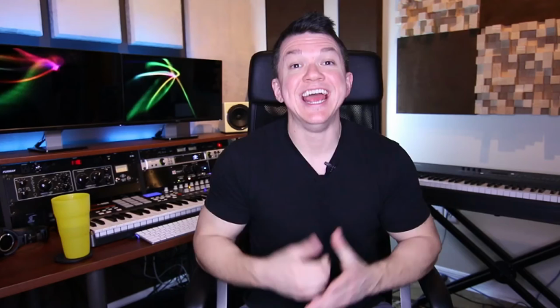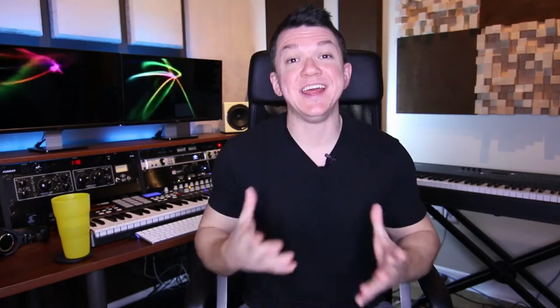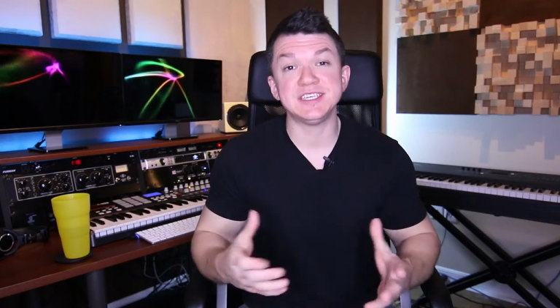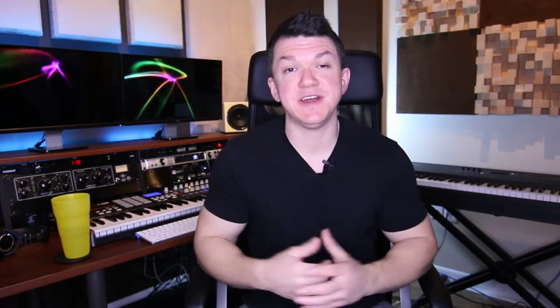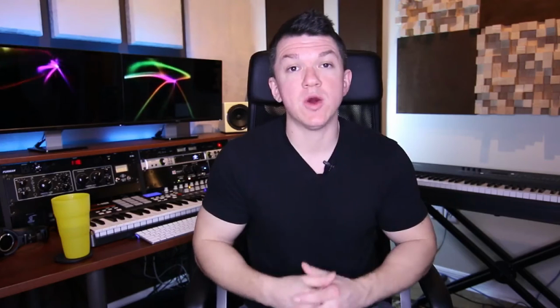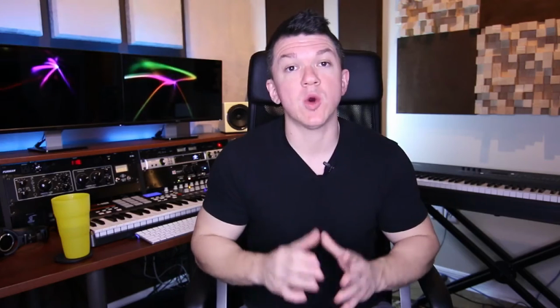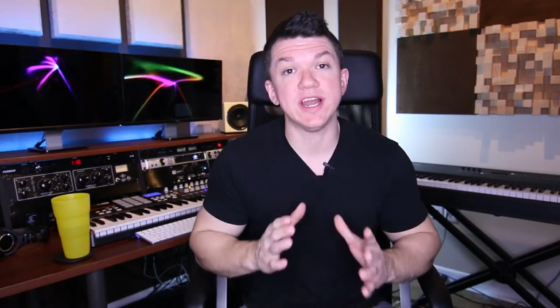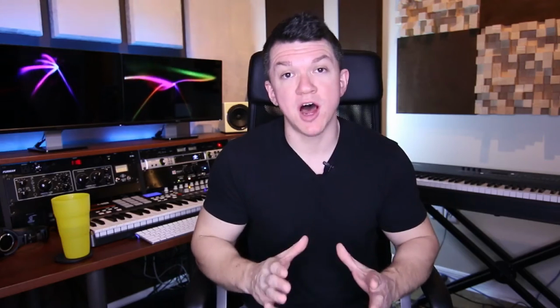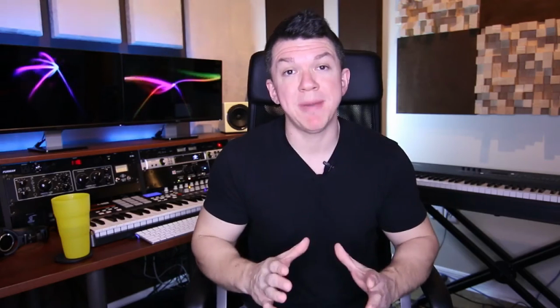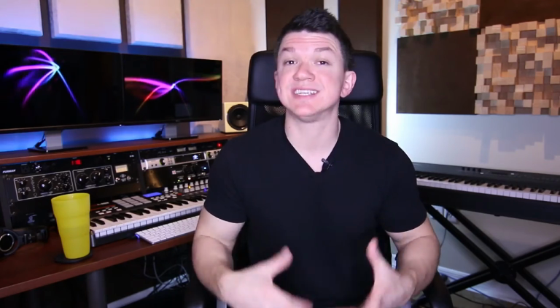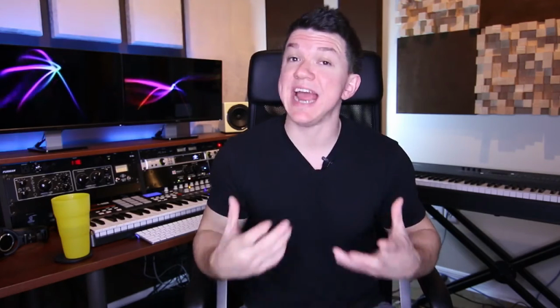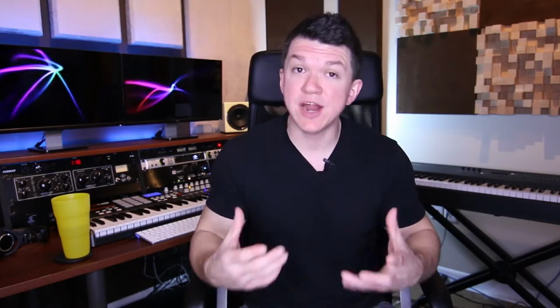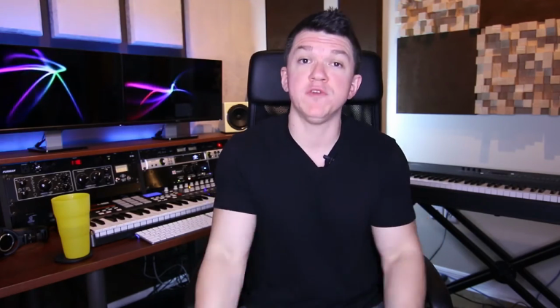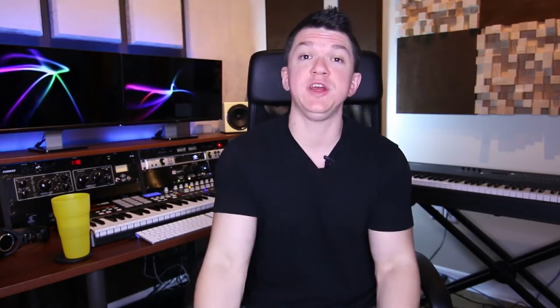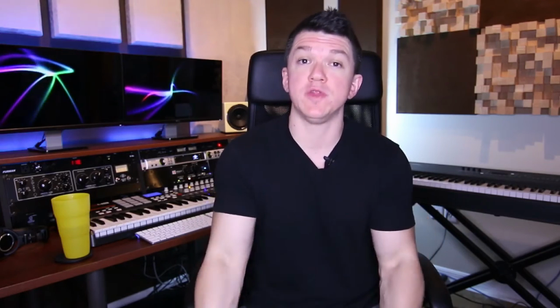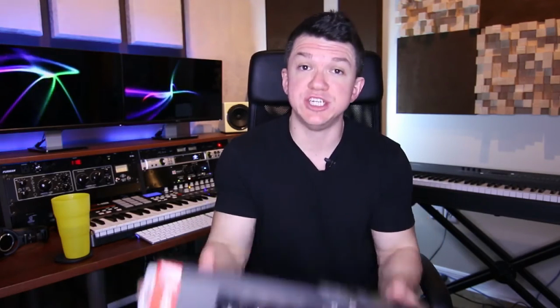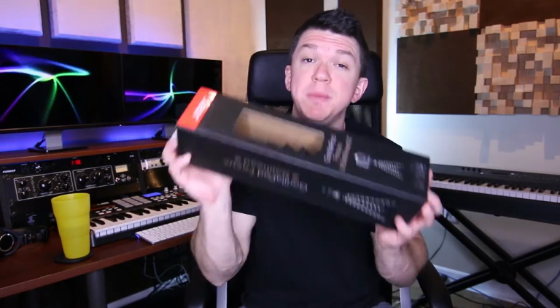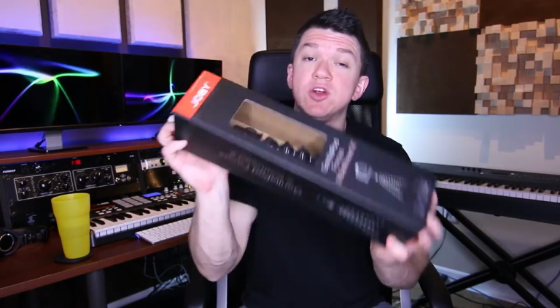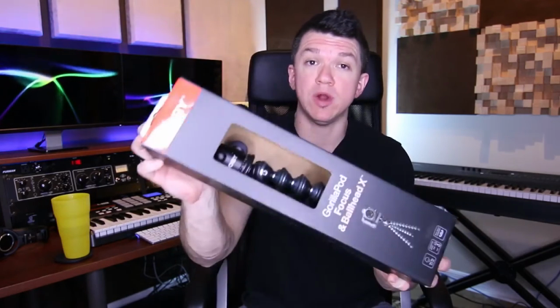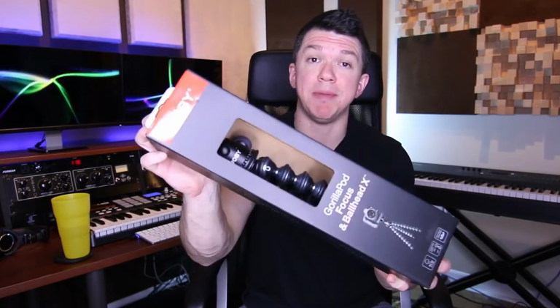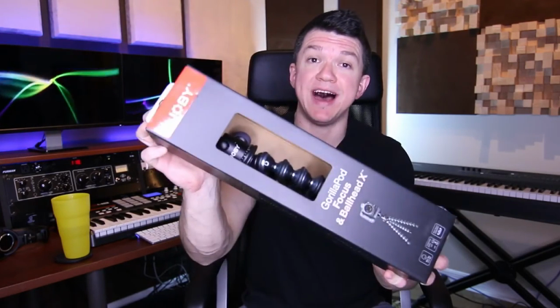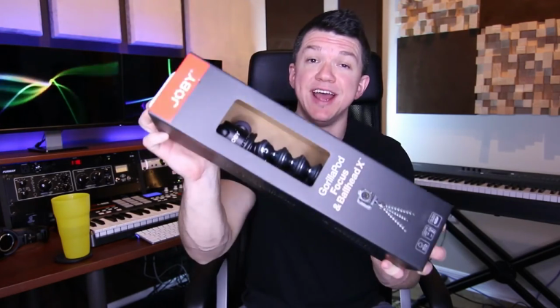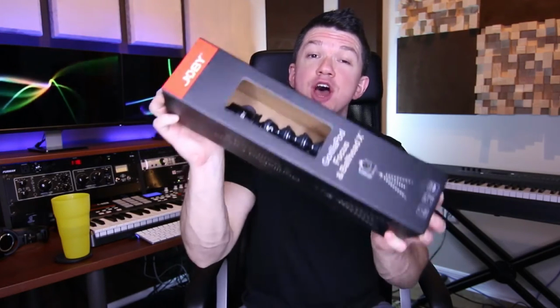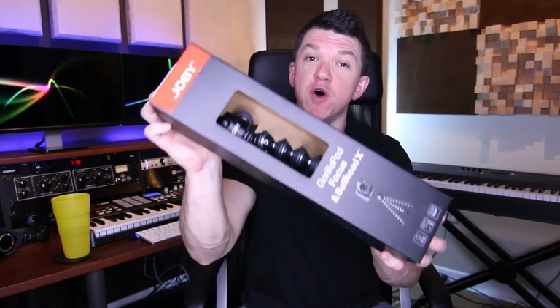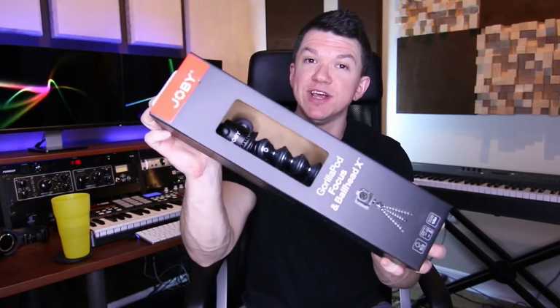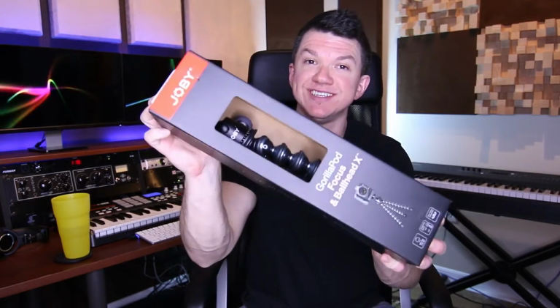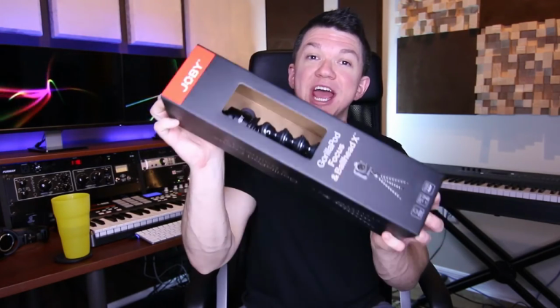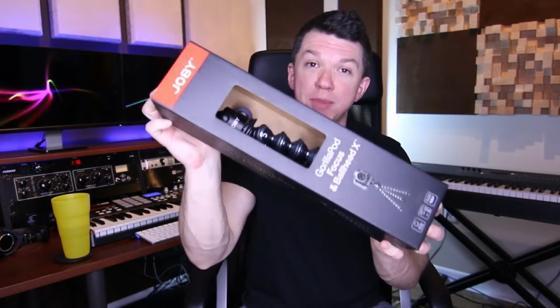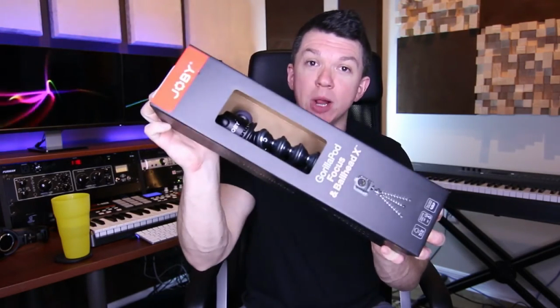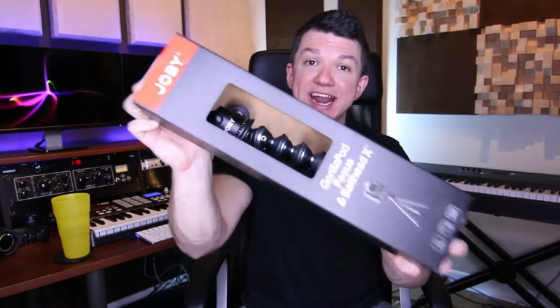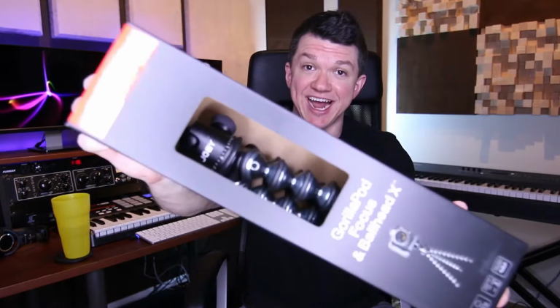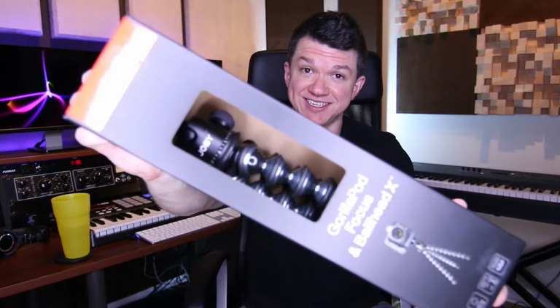In this video, we're going to unbox and review the Joby GorillaPod Focus and Ballhead X.